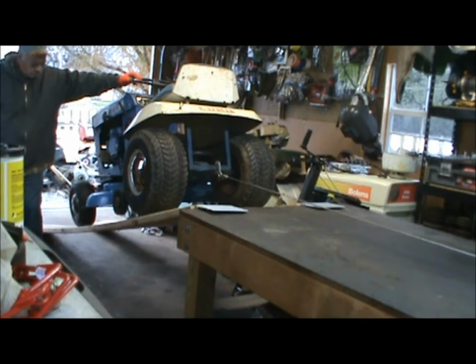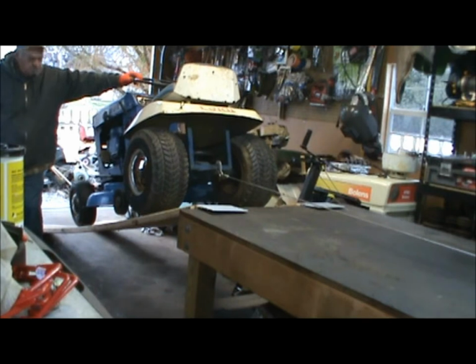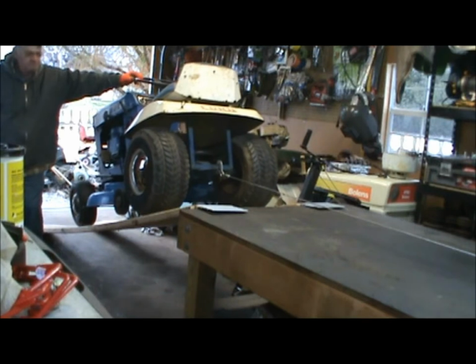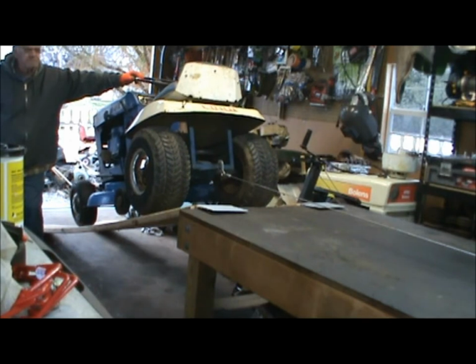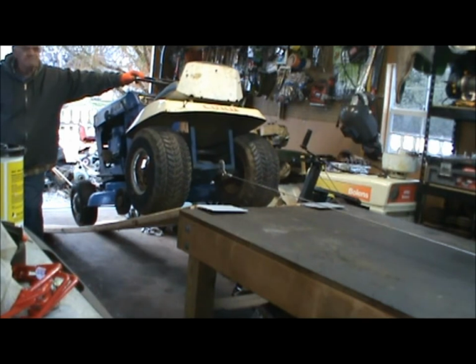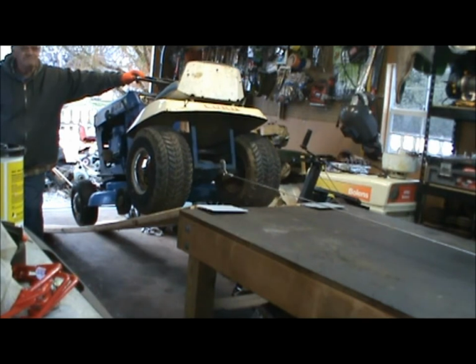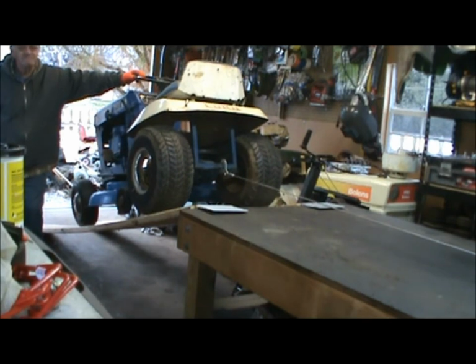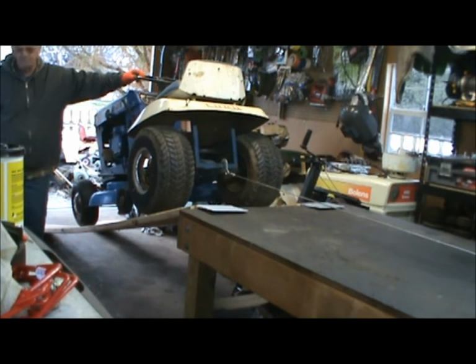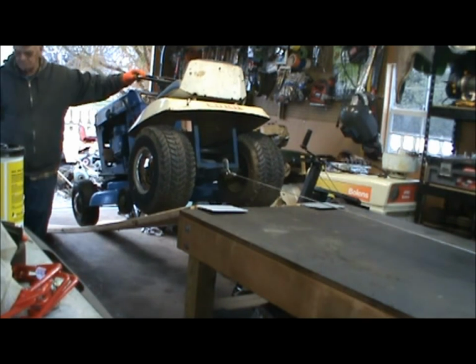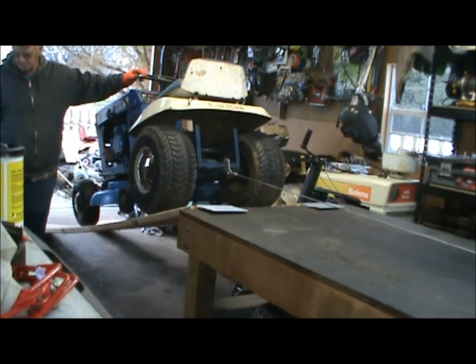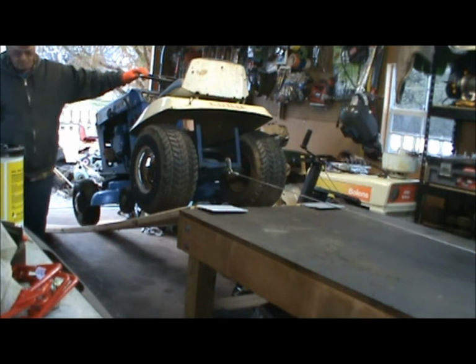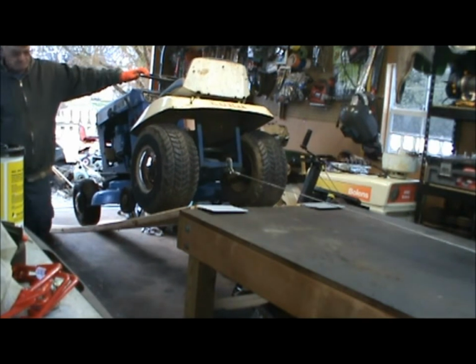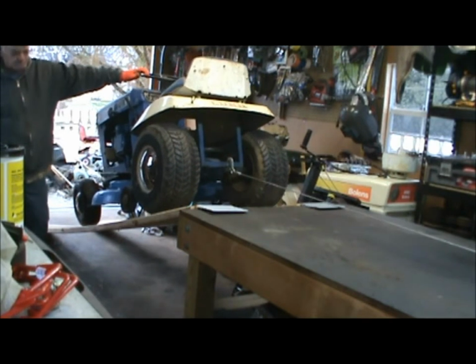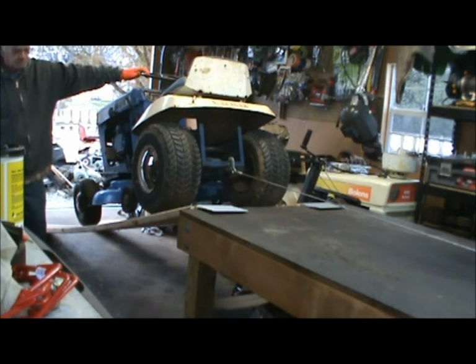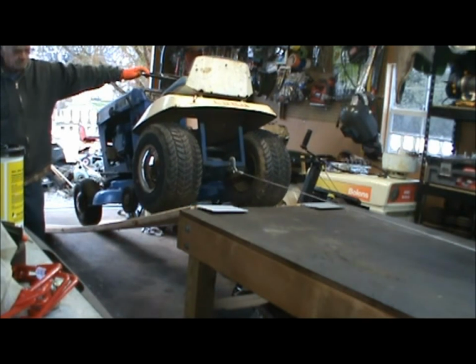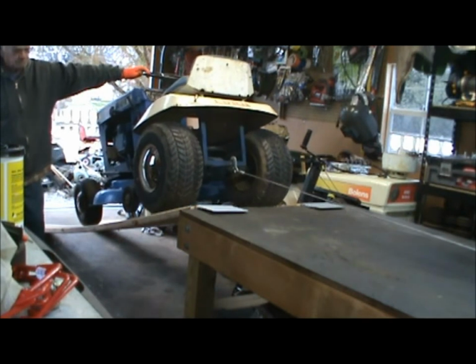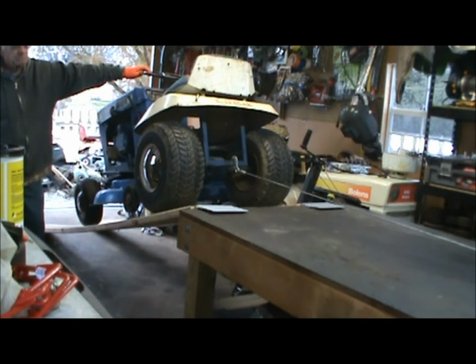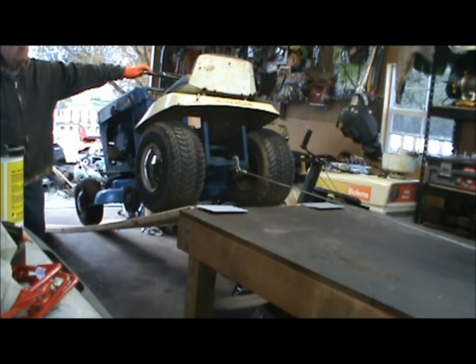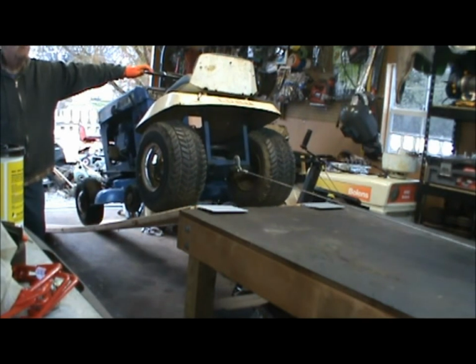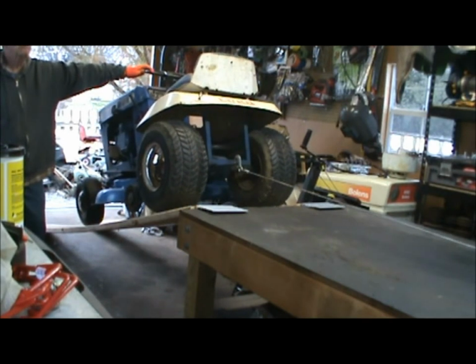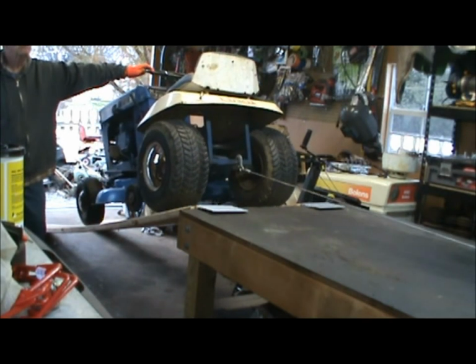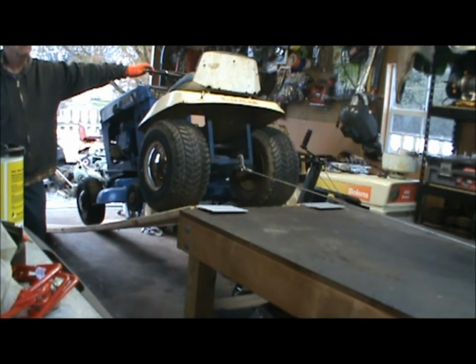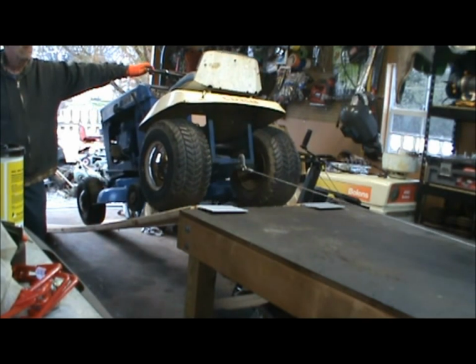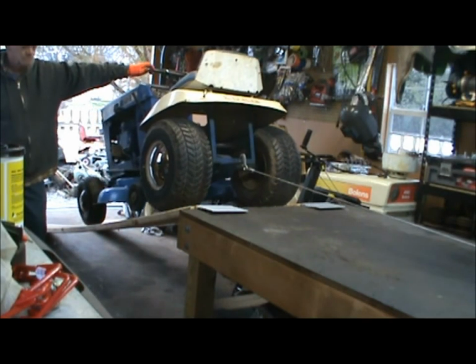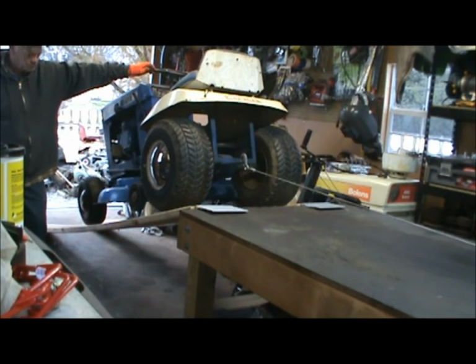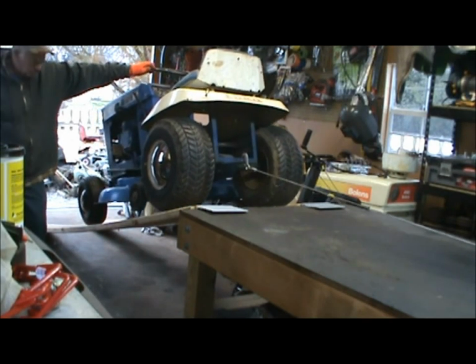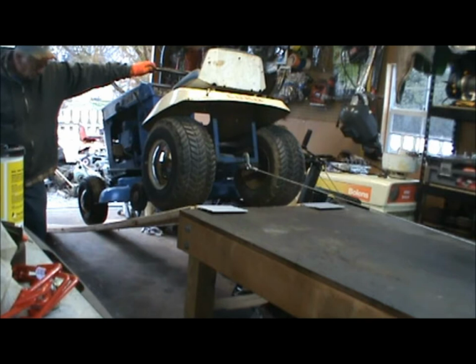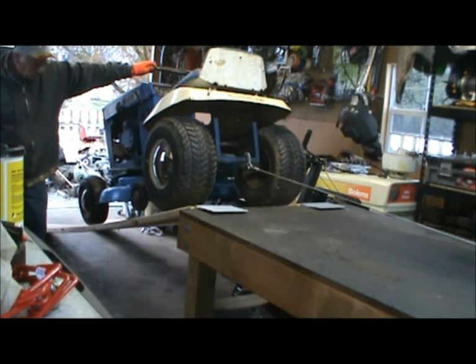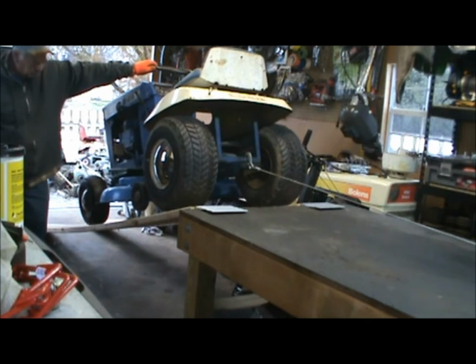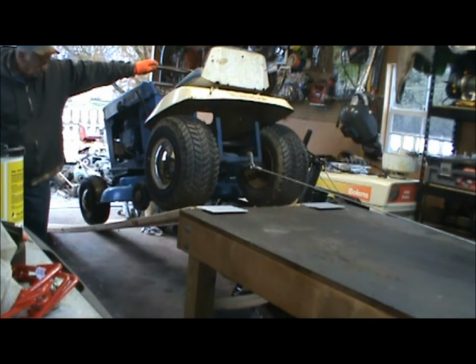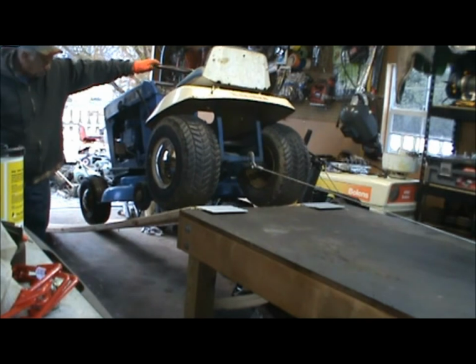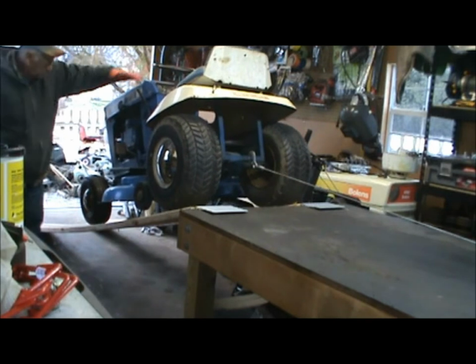Usually once I get the back tires up to the top of the table, I'll take a break and let the motor take a little bit of a break too.